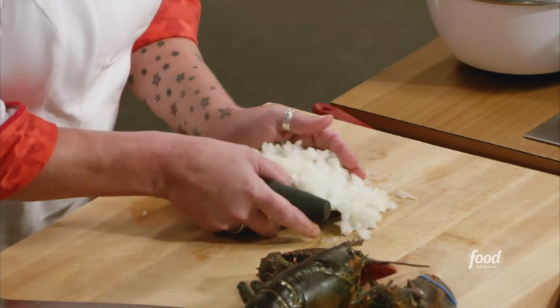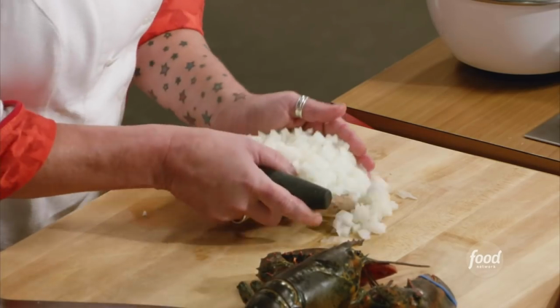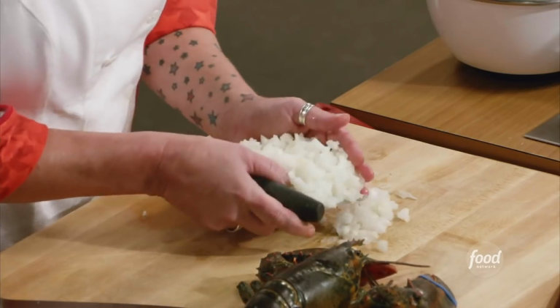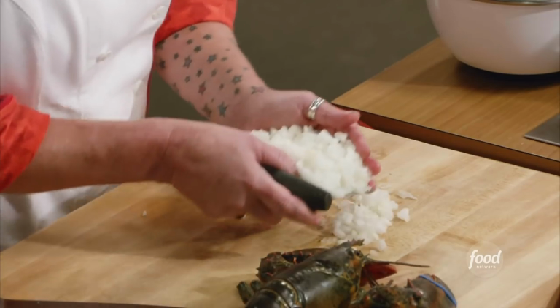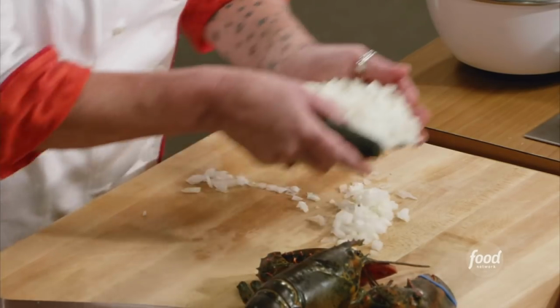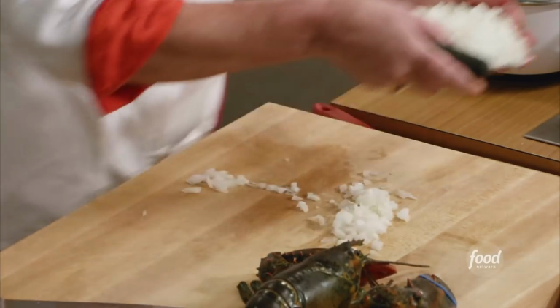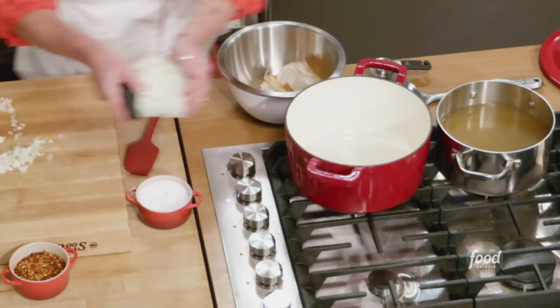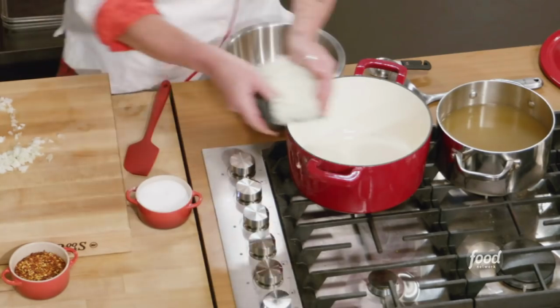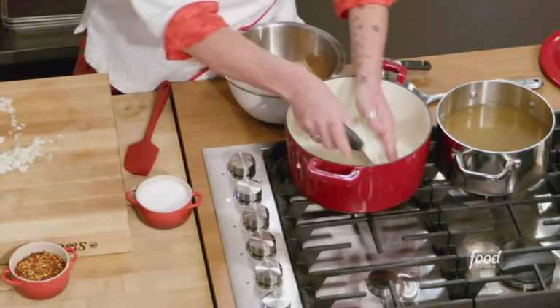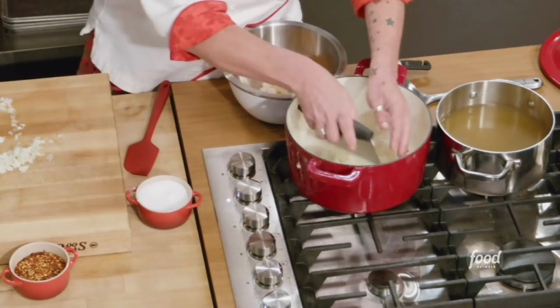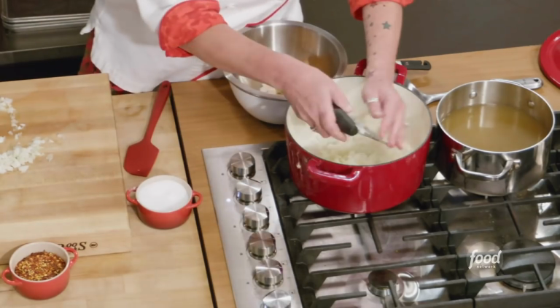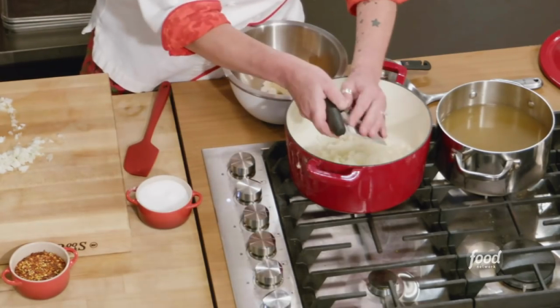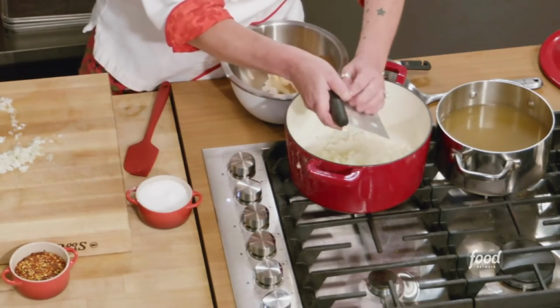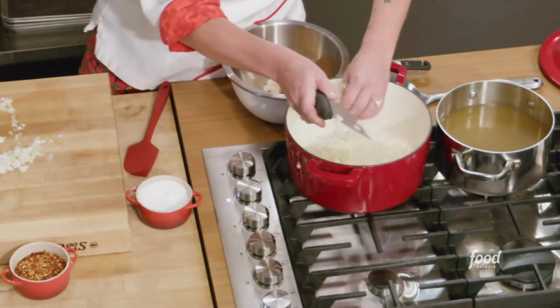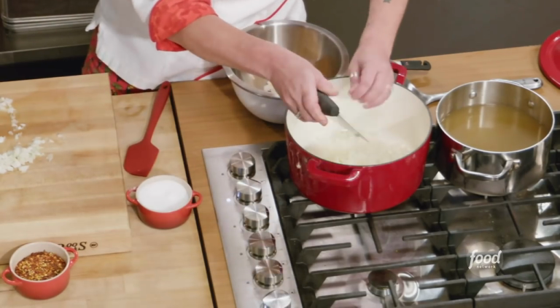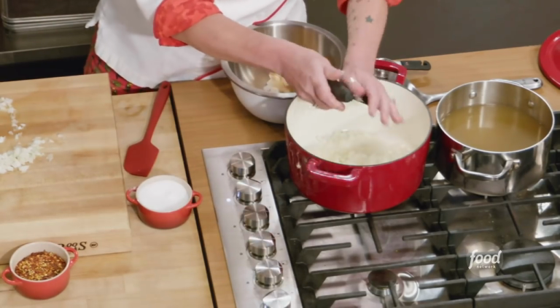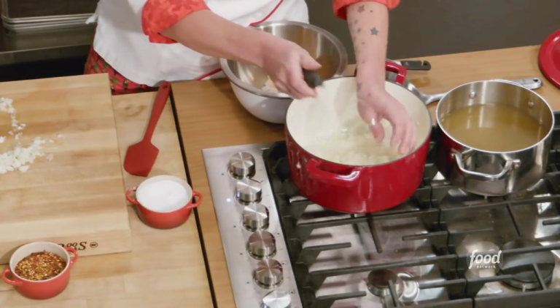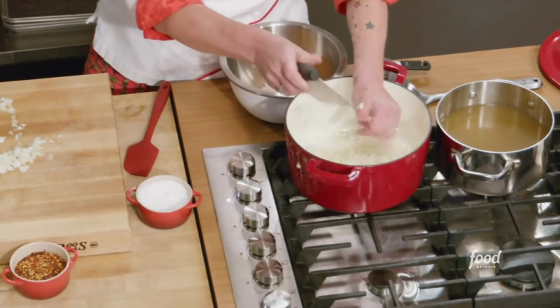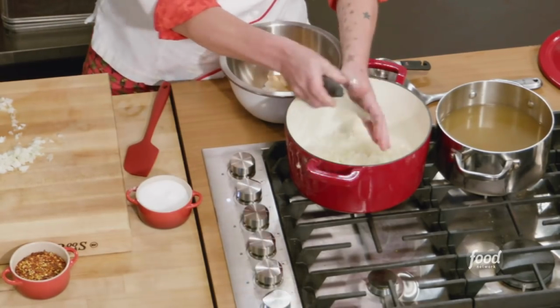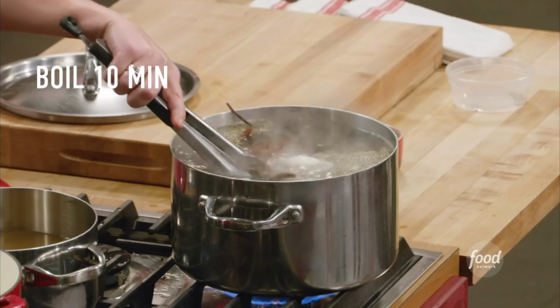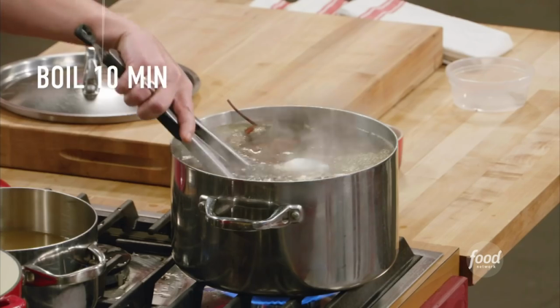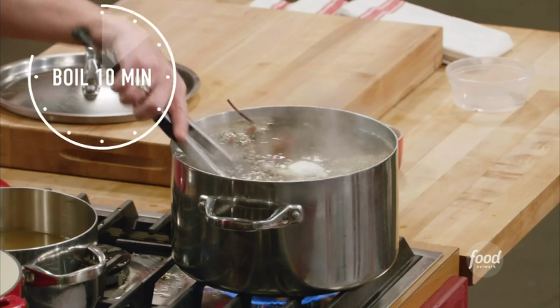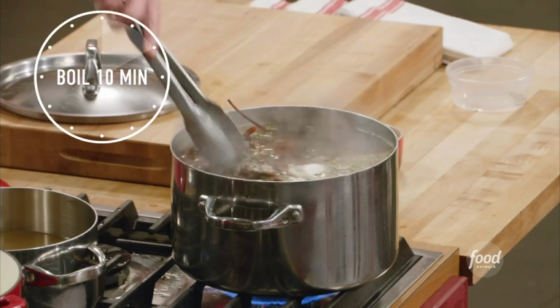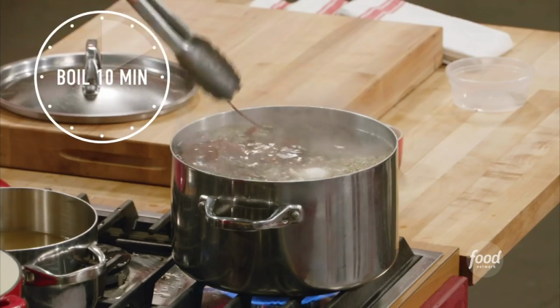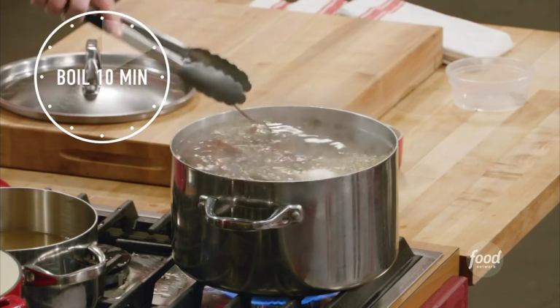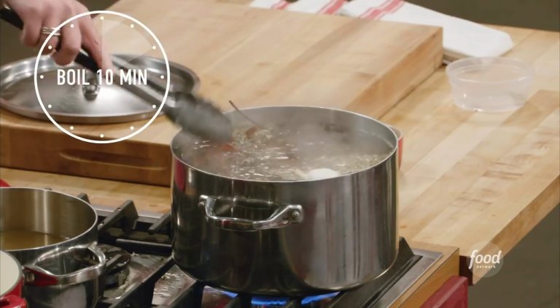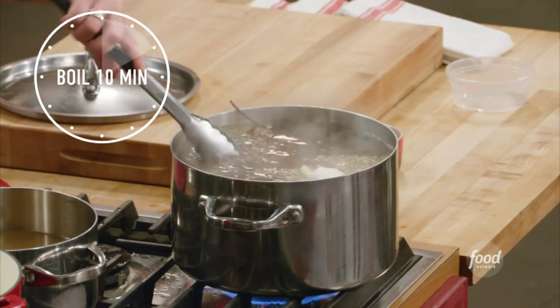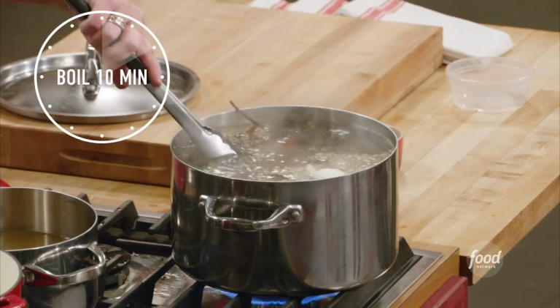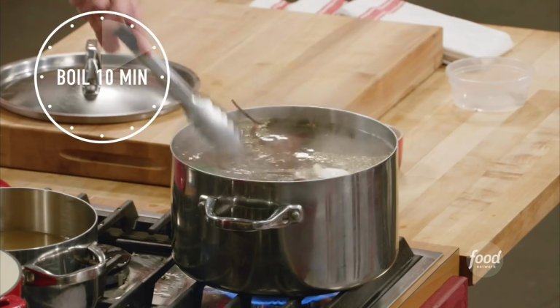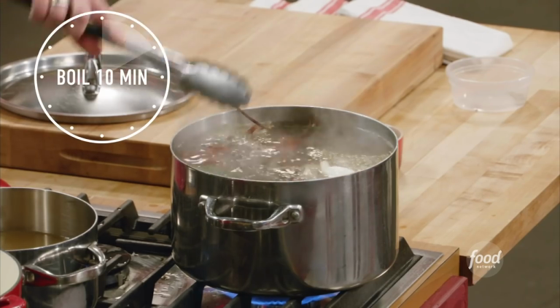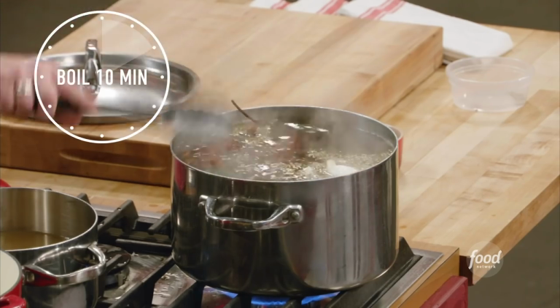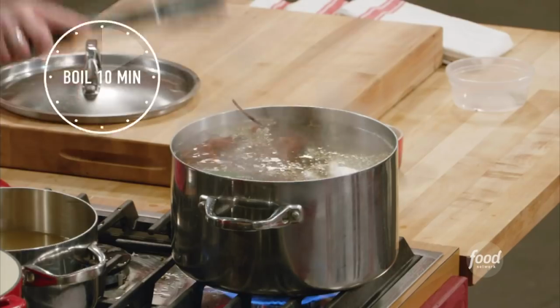So I'm just getting my onions in there. I'm not turning this on yet. I'm going to cook these guys for about 10 minutes.